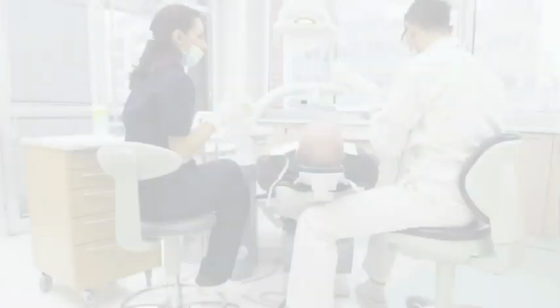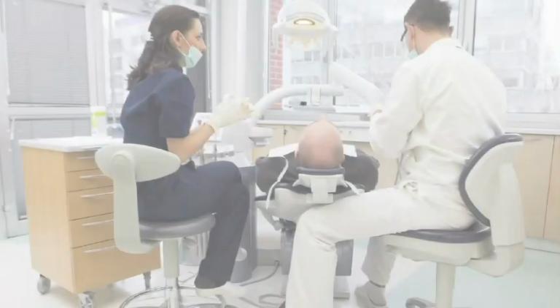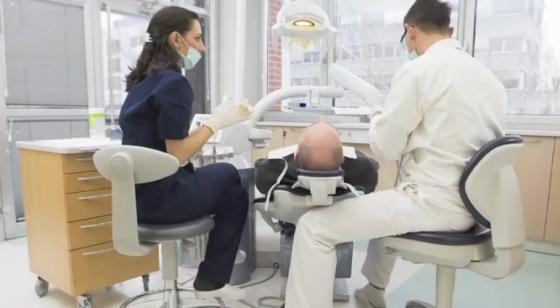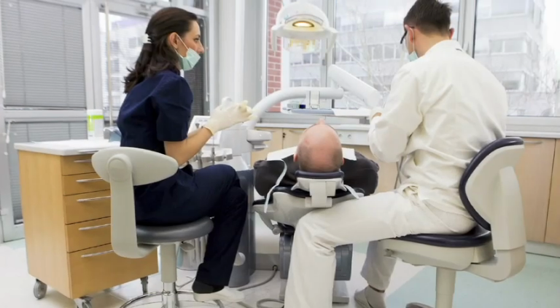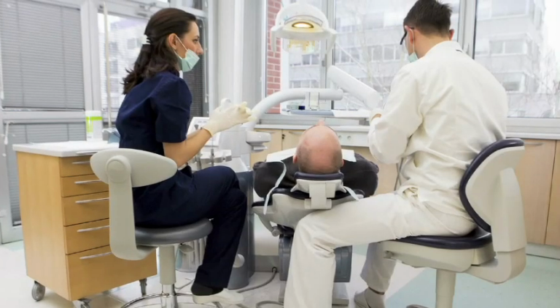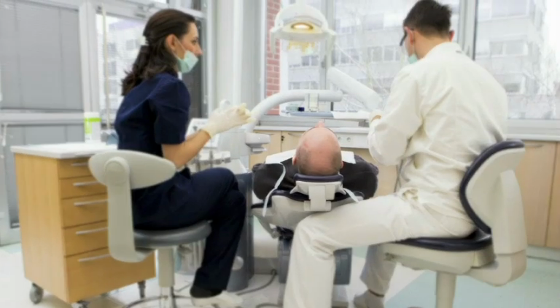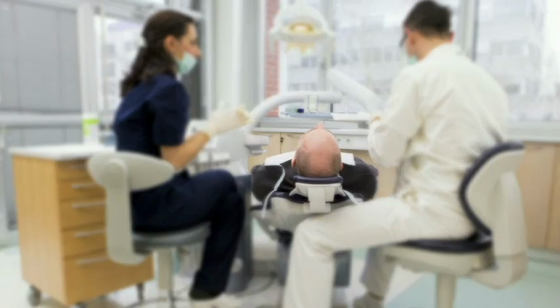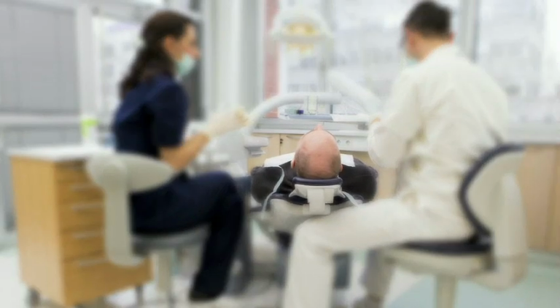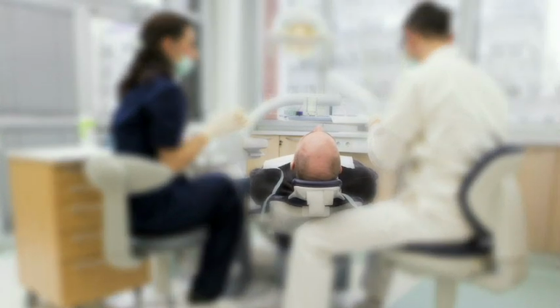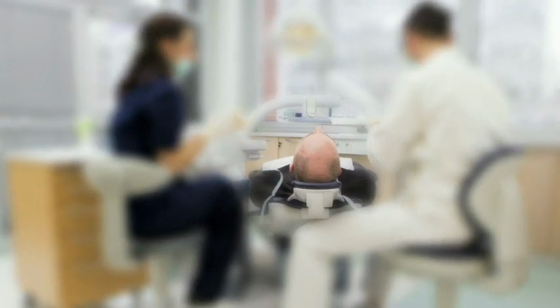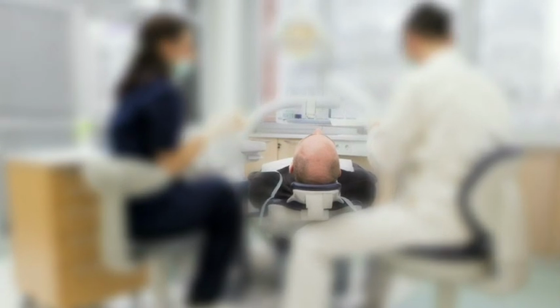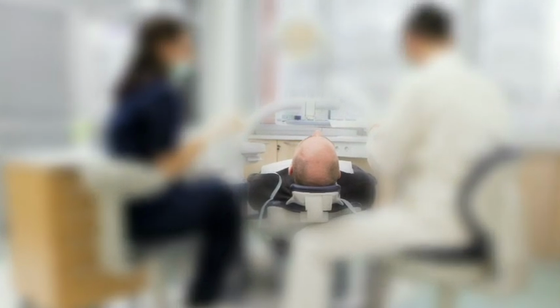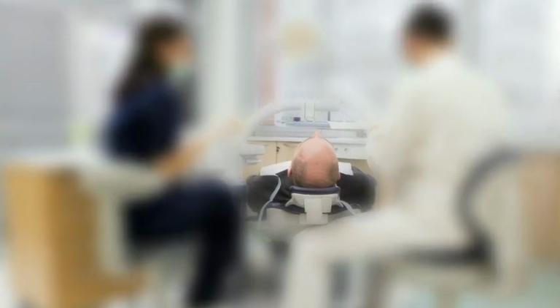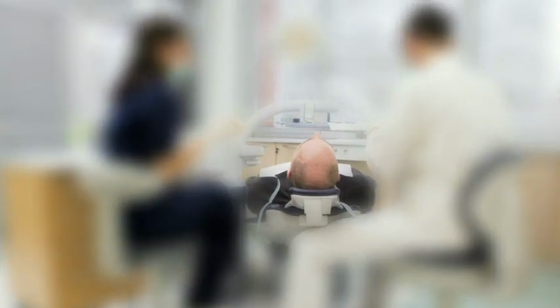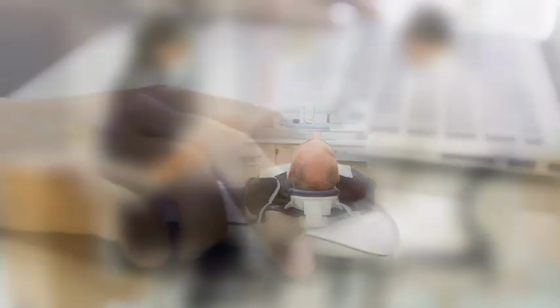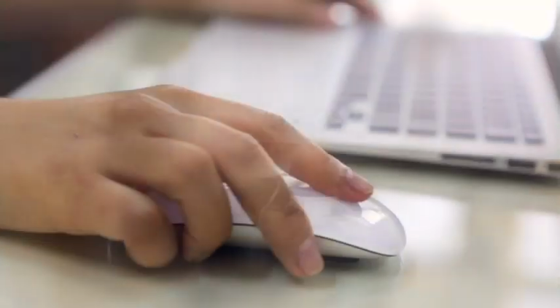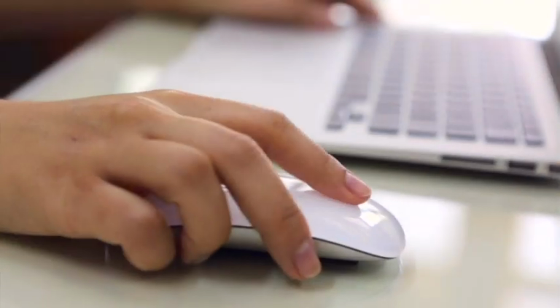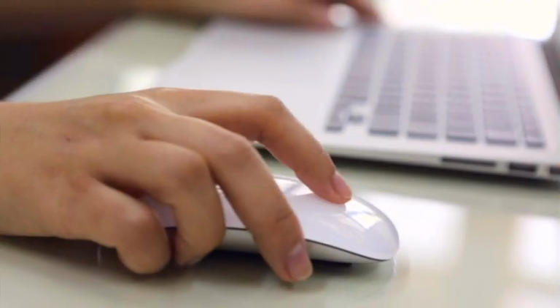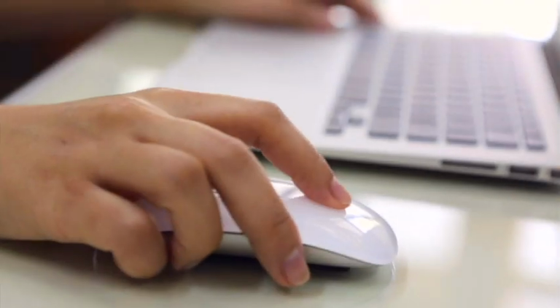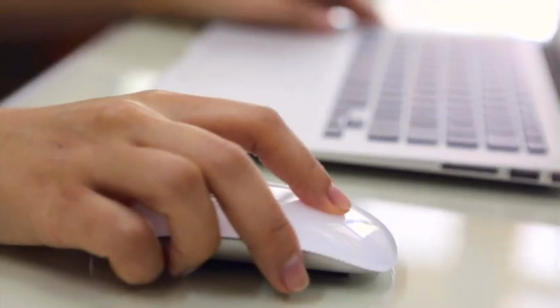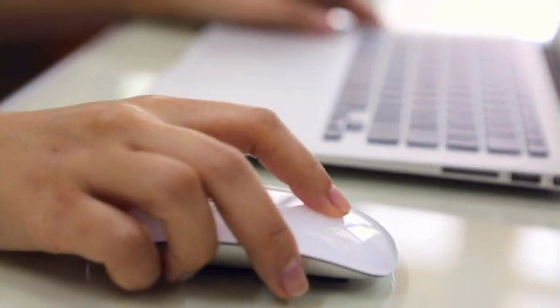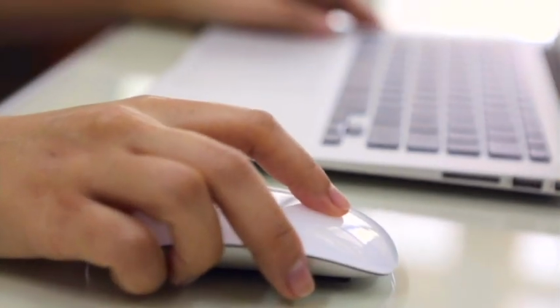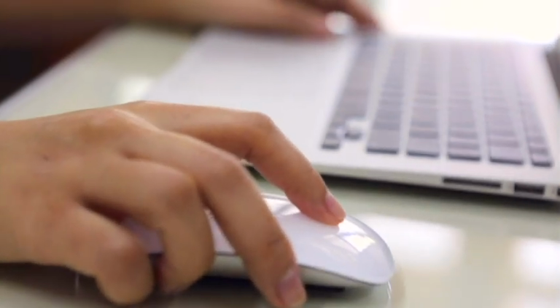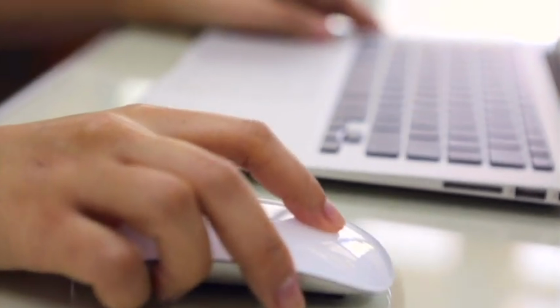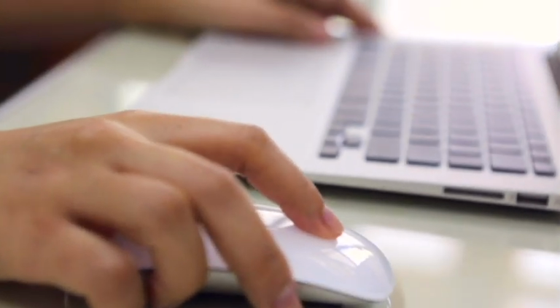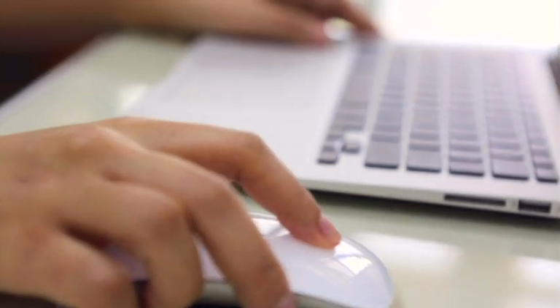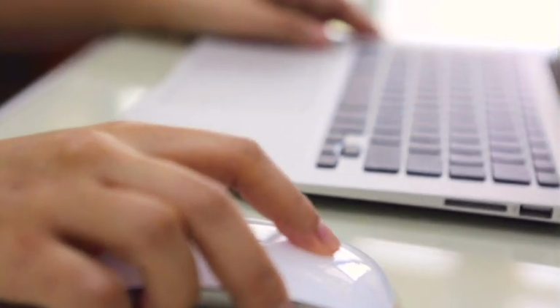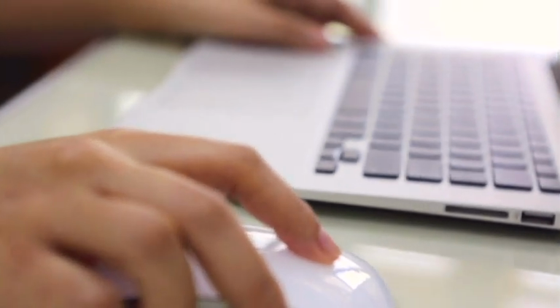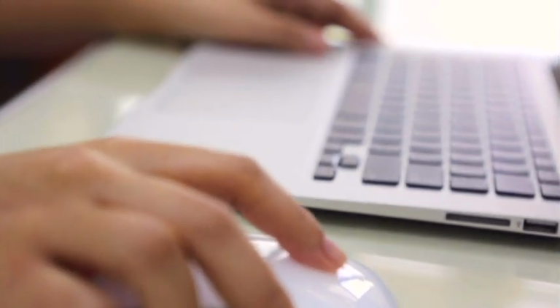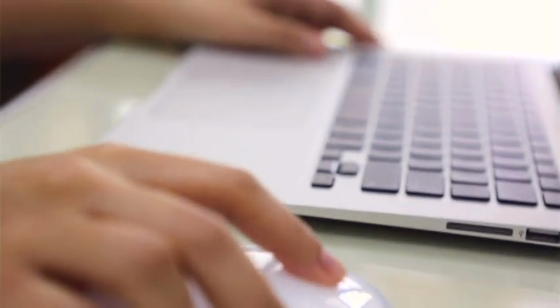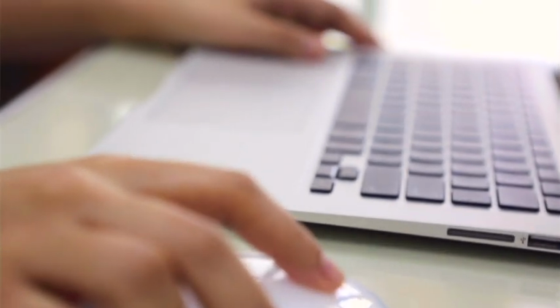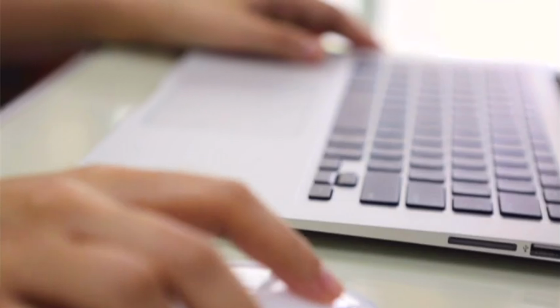Medical emergencies can and do happen in the dental office, but now you can prepare your staff in less than an hour with online video training.